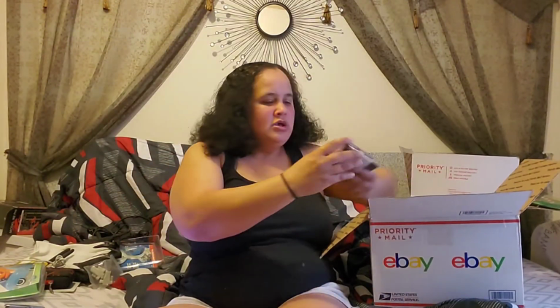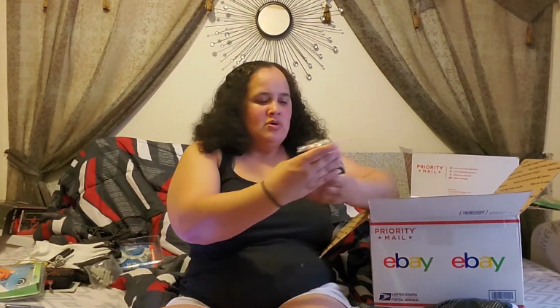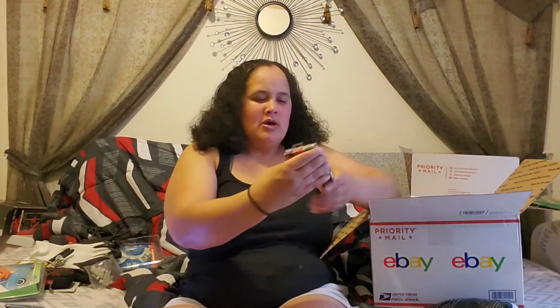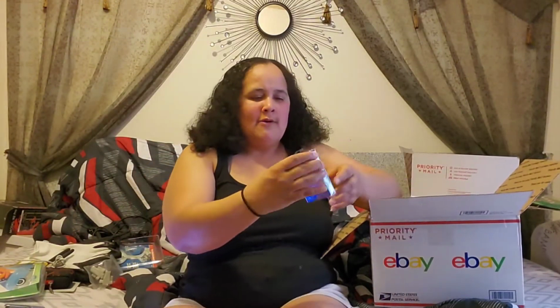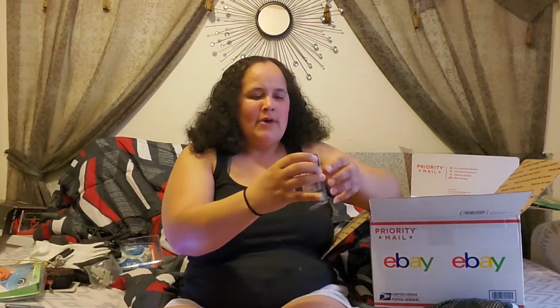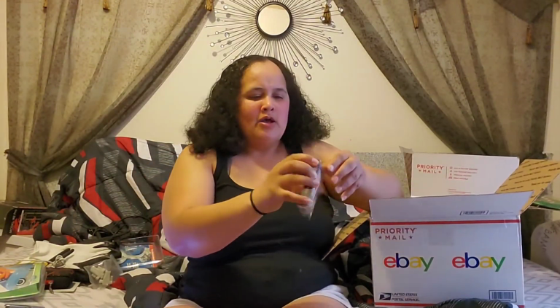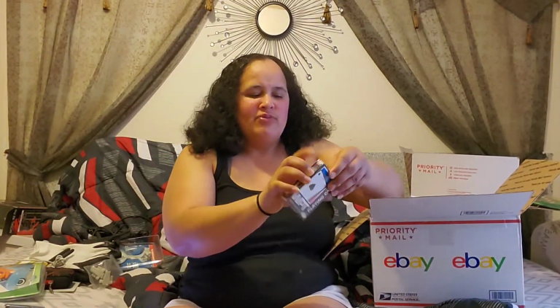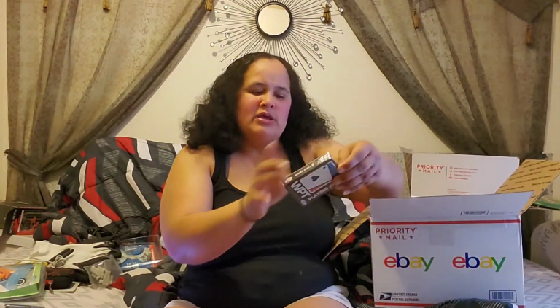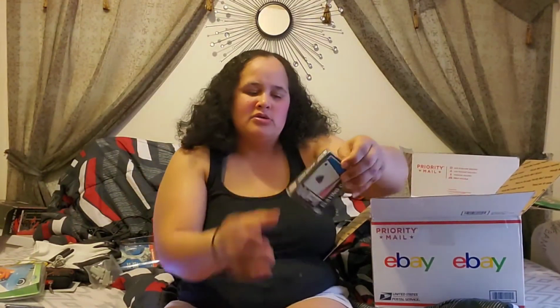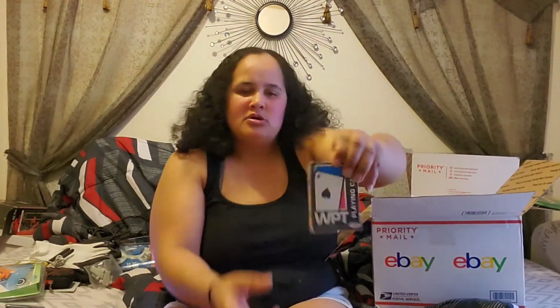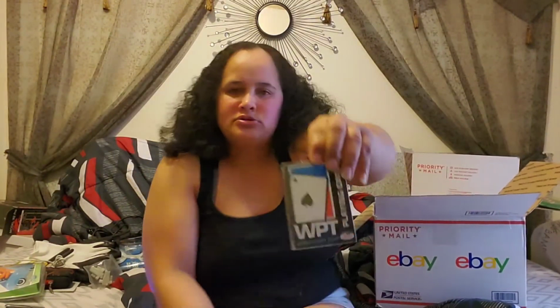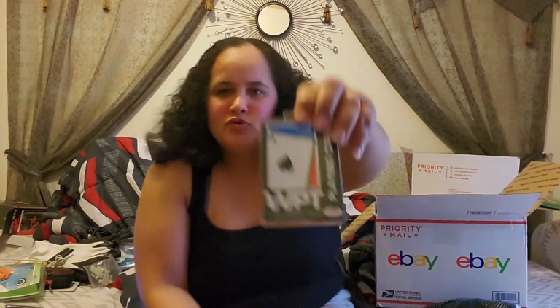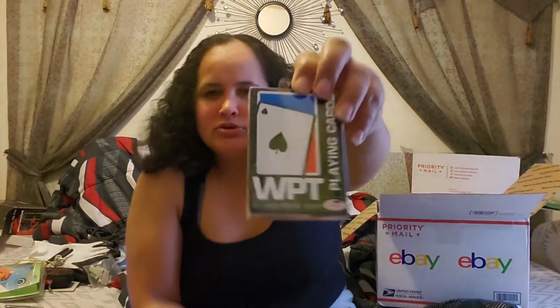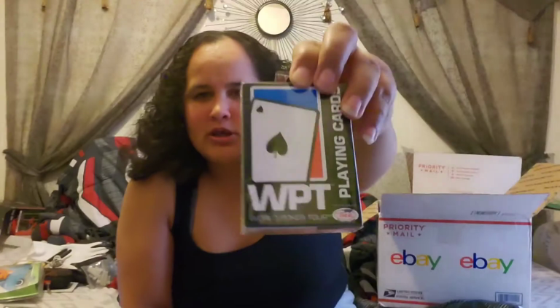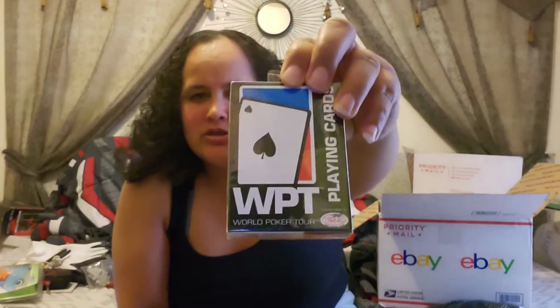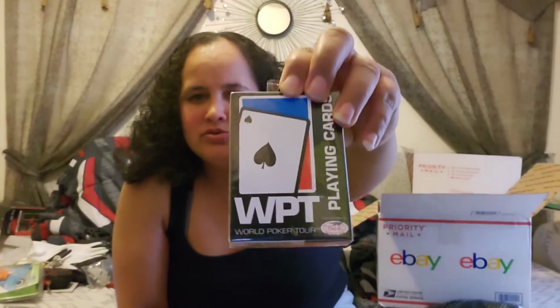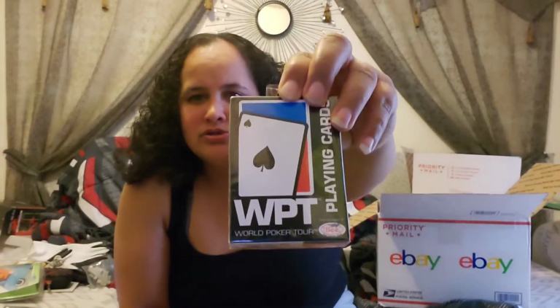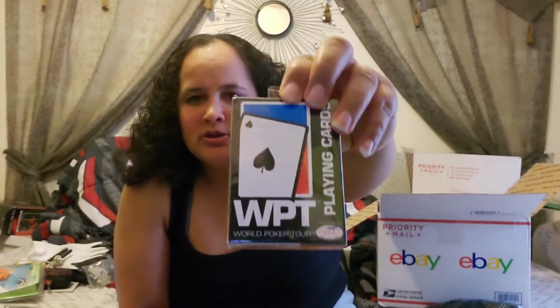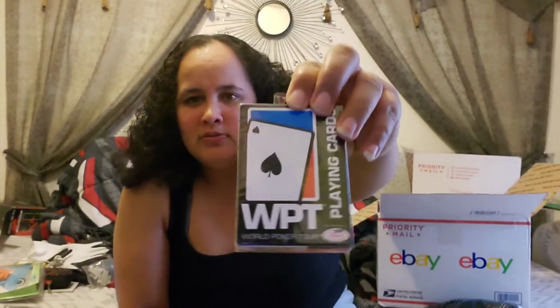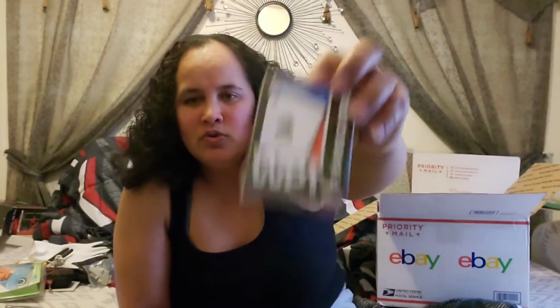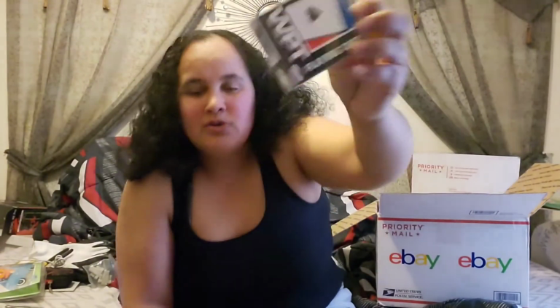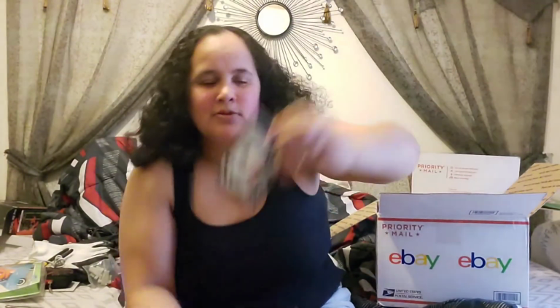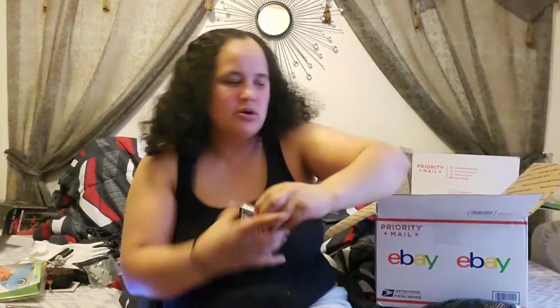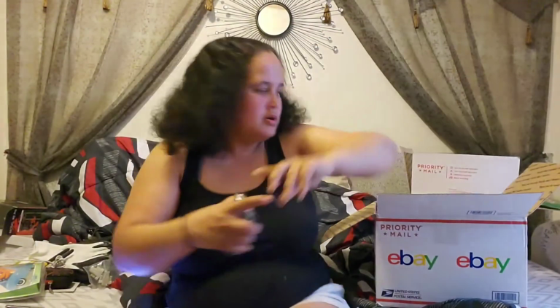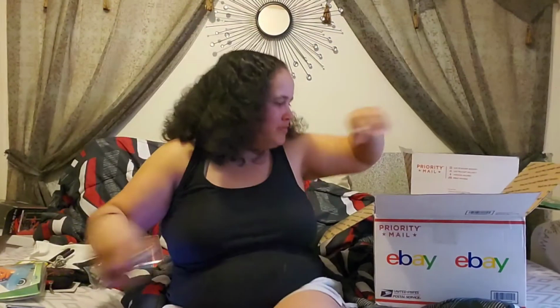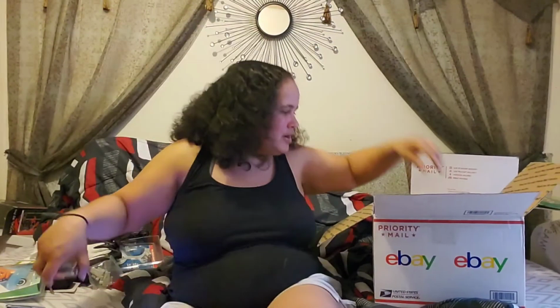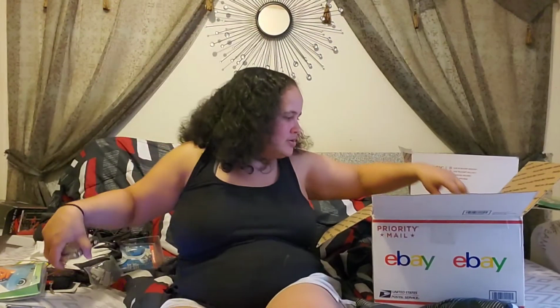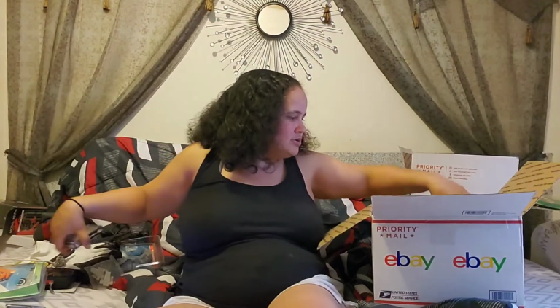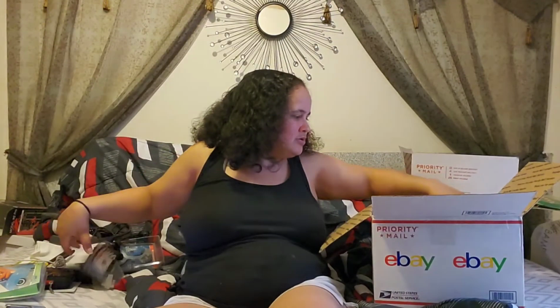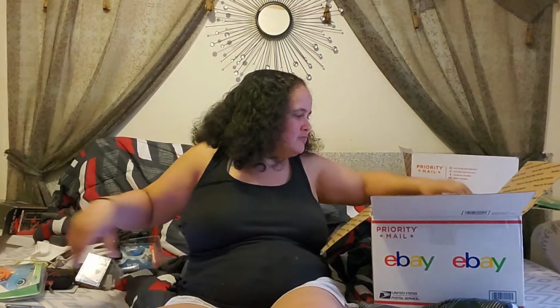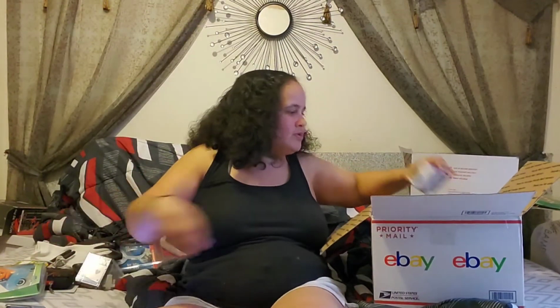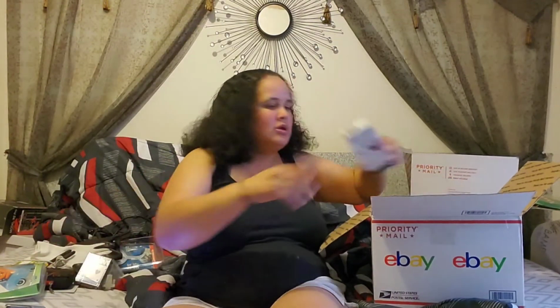We have a pack of playing cards — of course I can use those. We always play cards in my house, so that's okay.